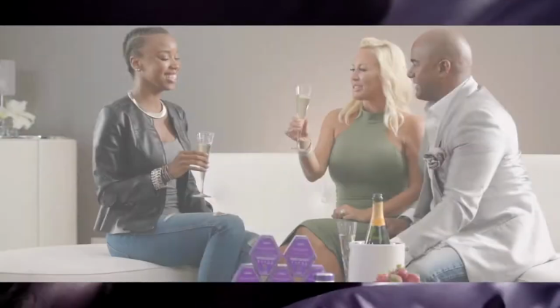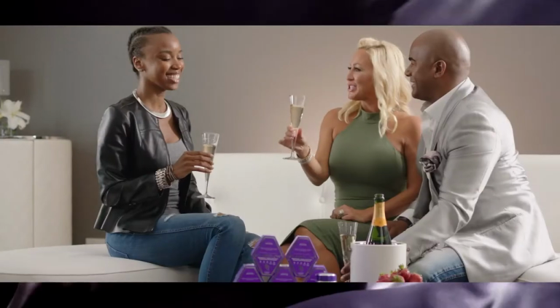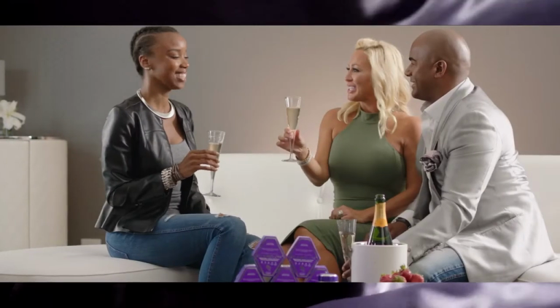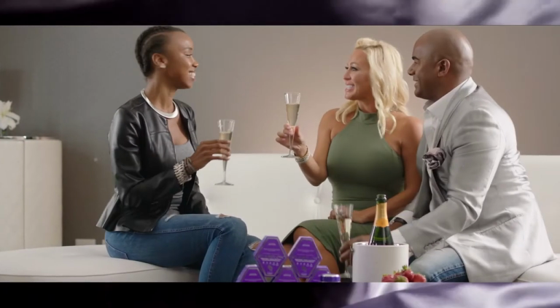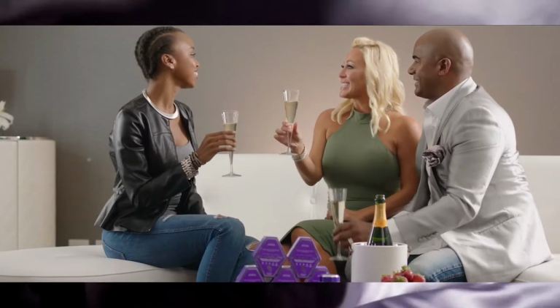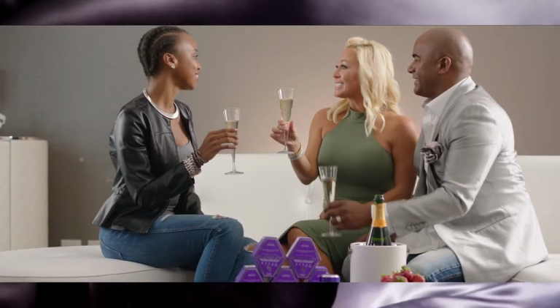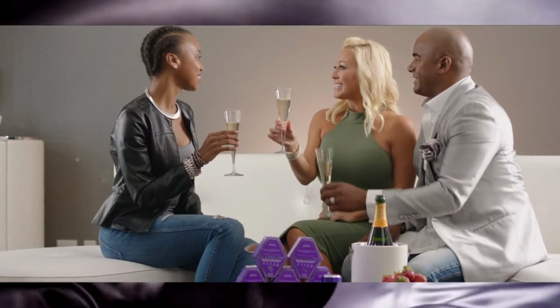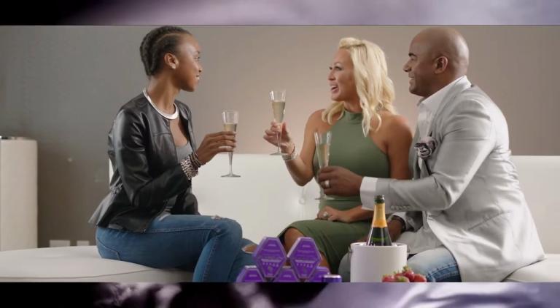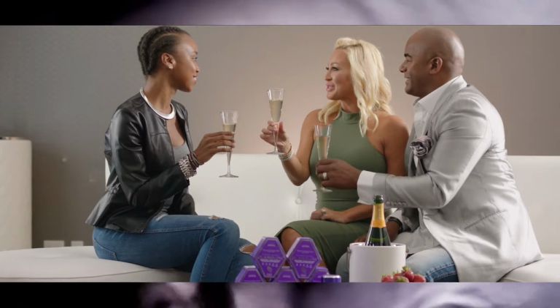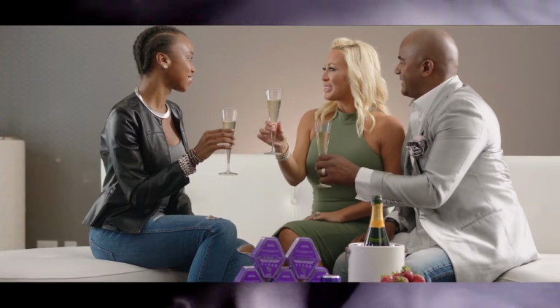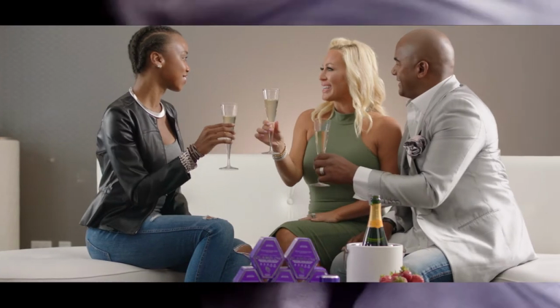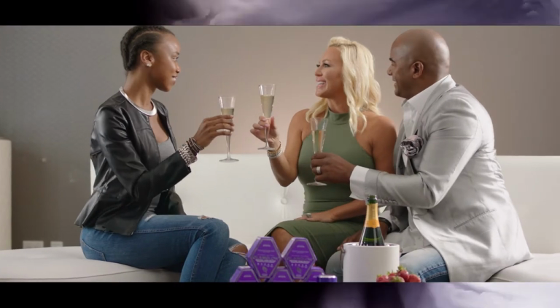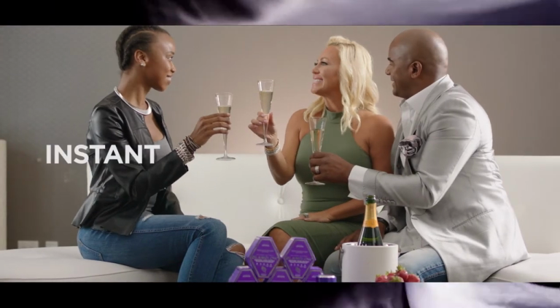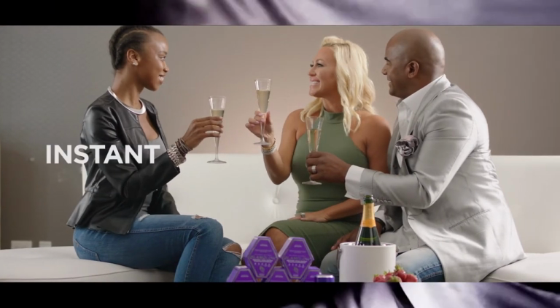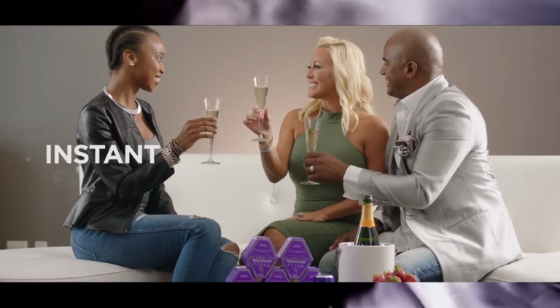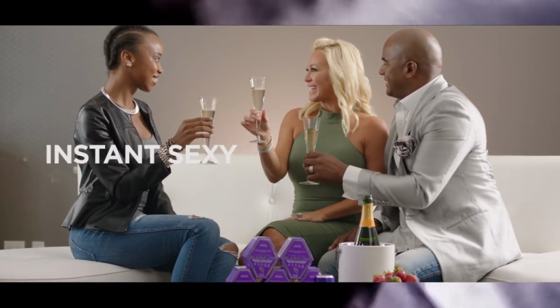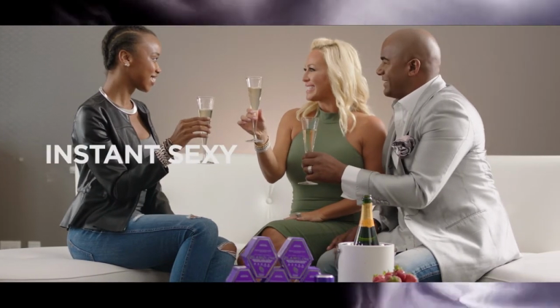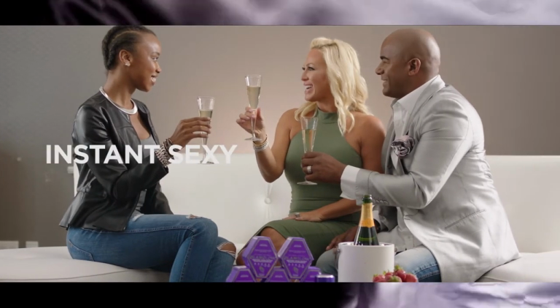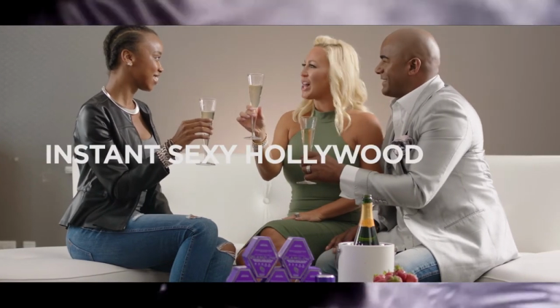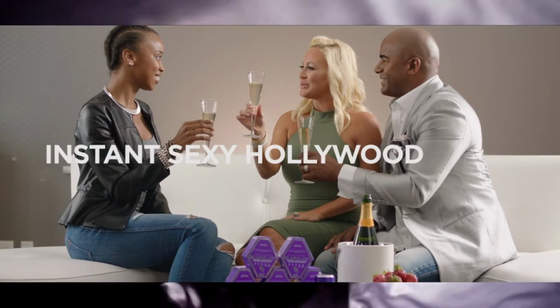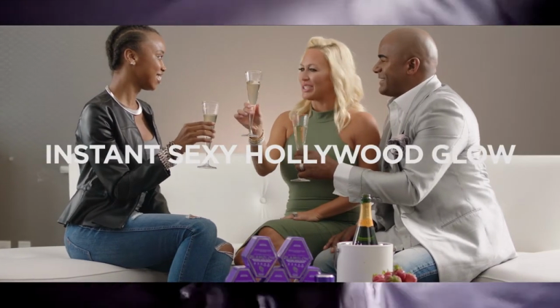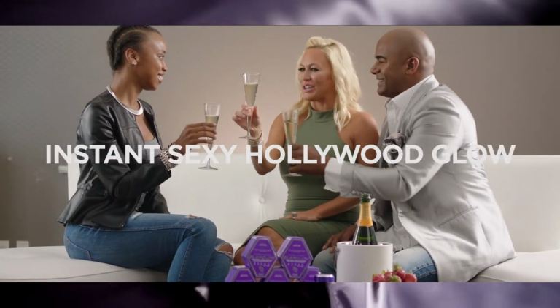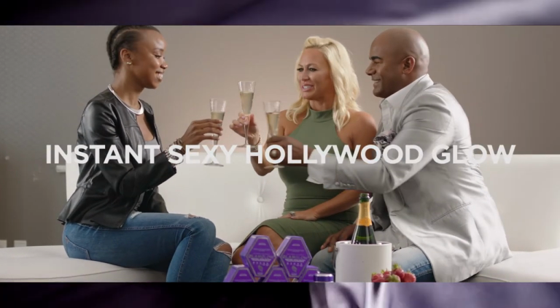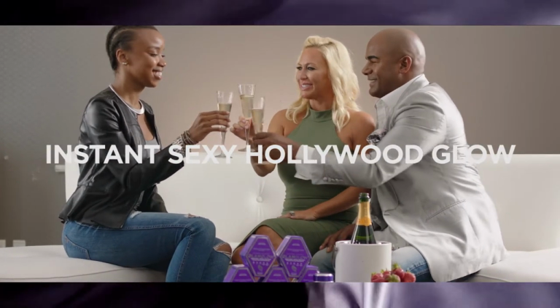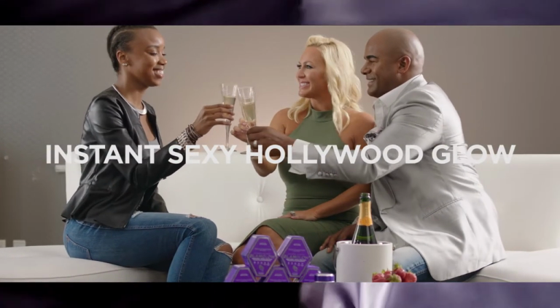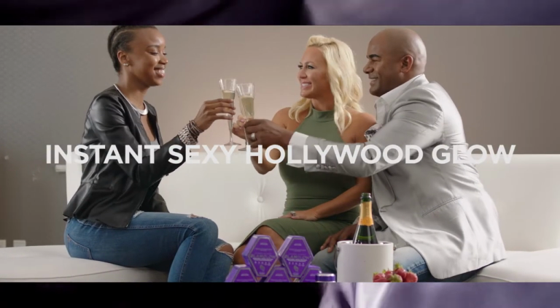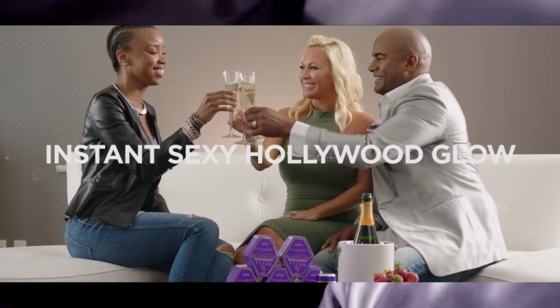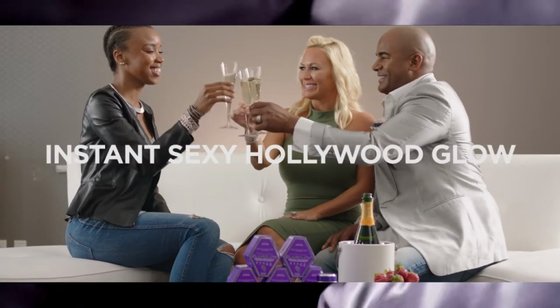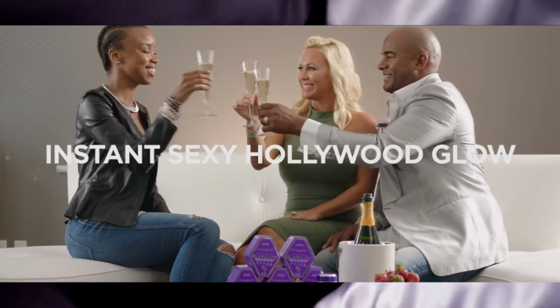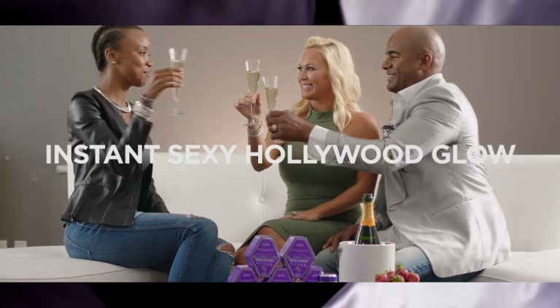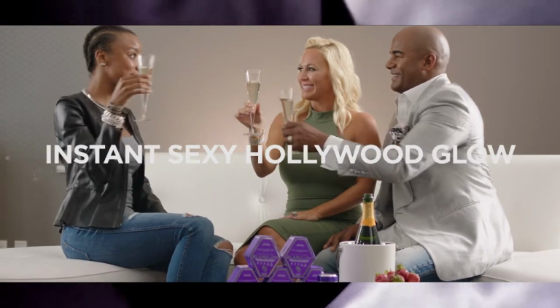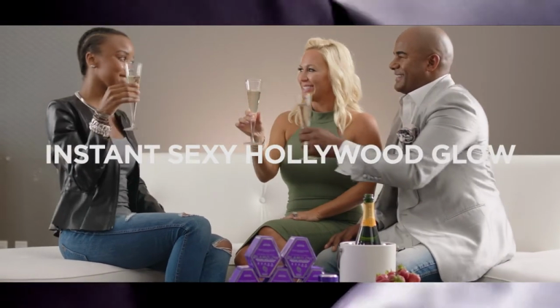Cheers to sexy contours and an instant sexy Hollywood glow. Amazing.